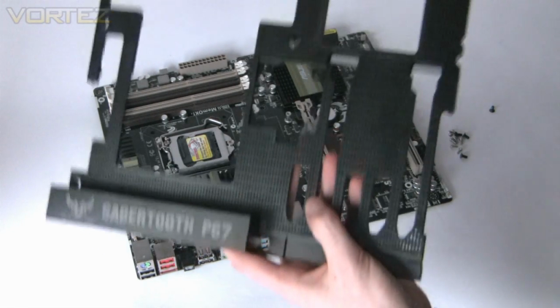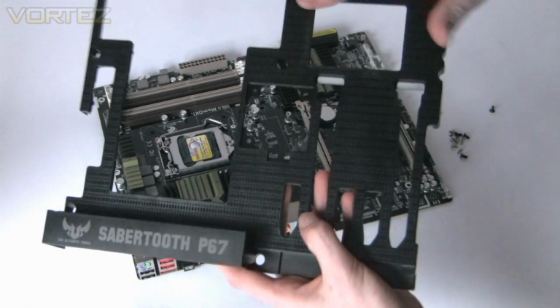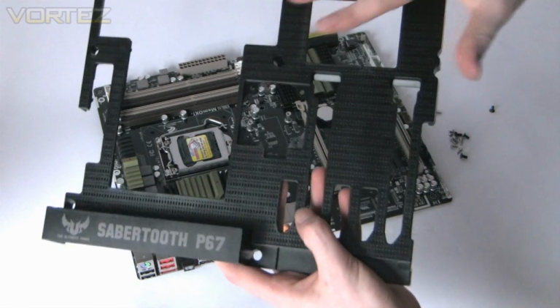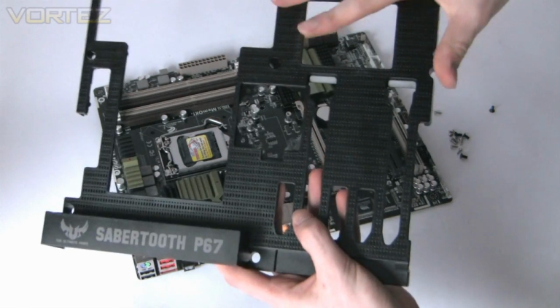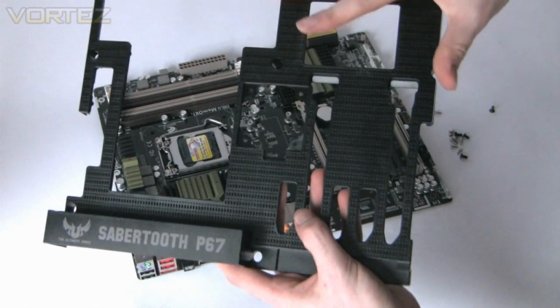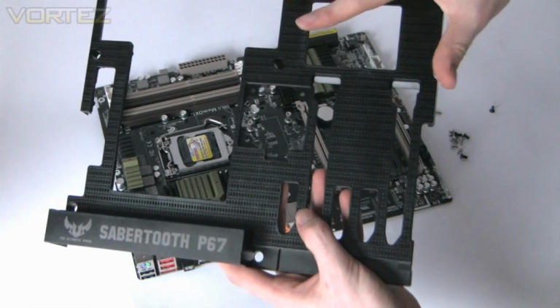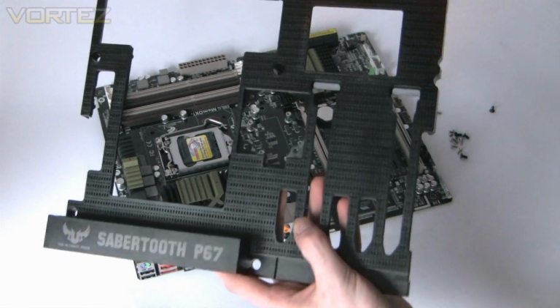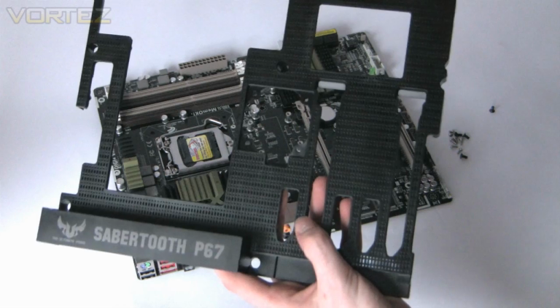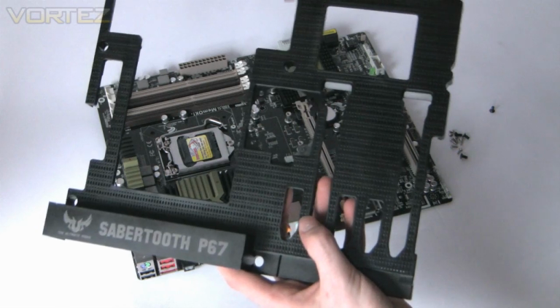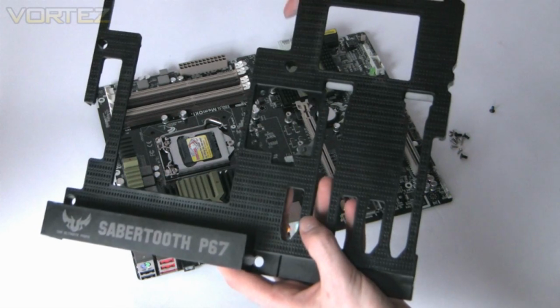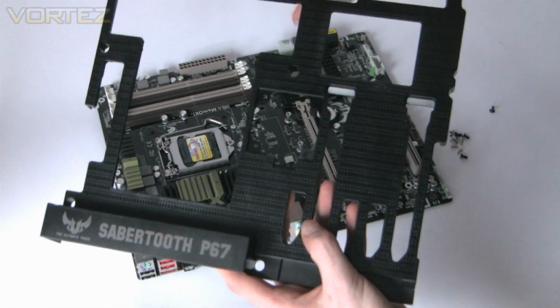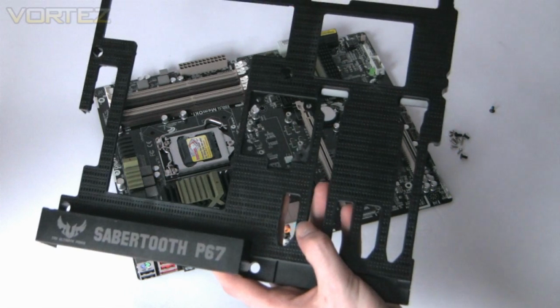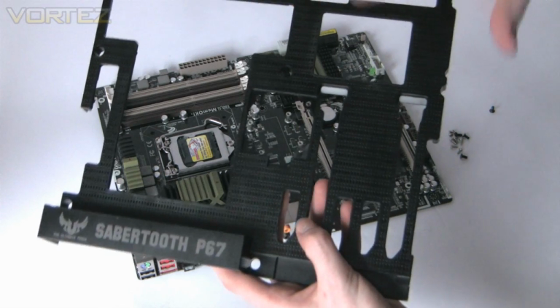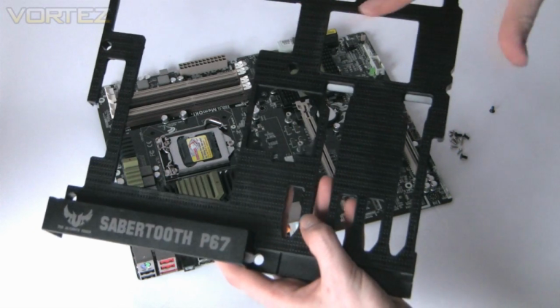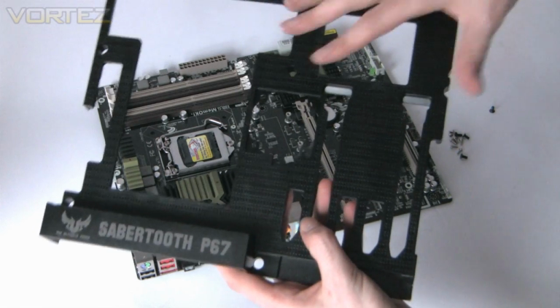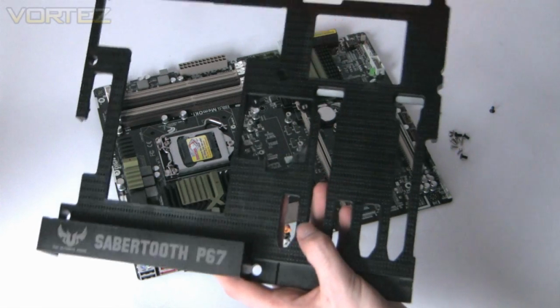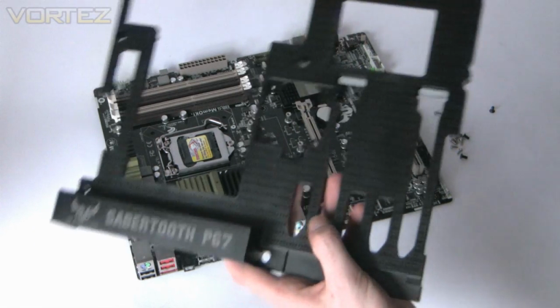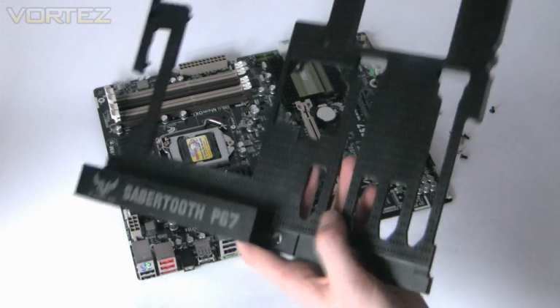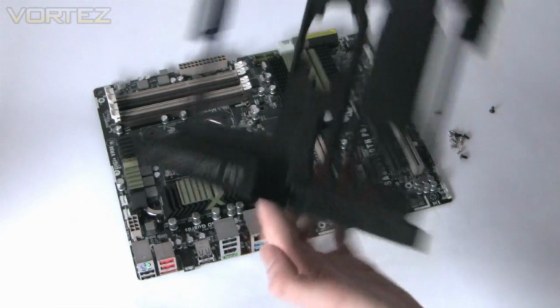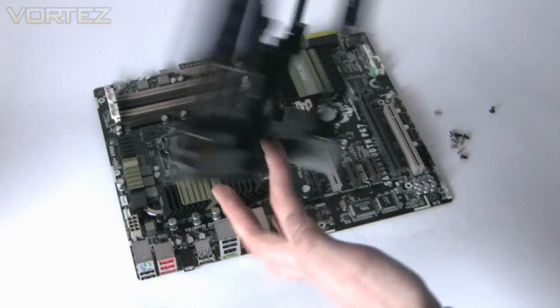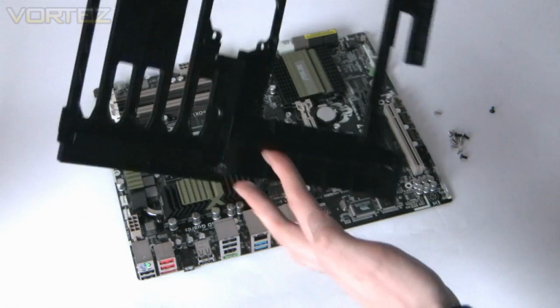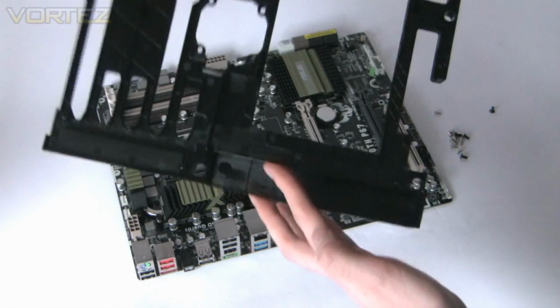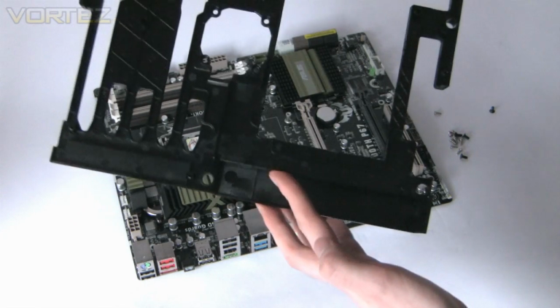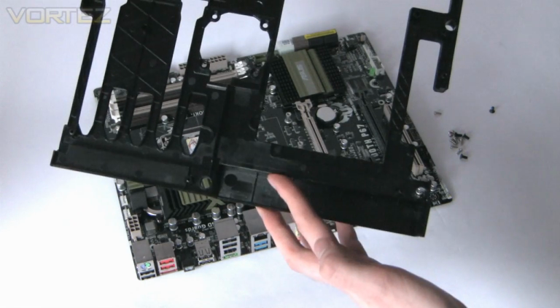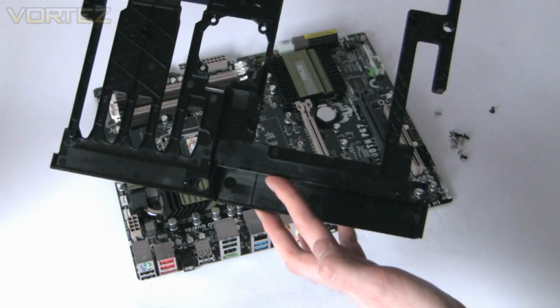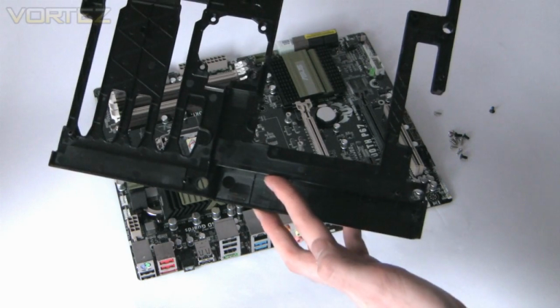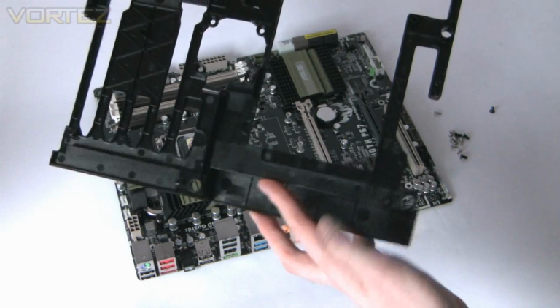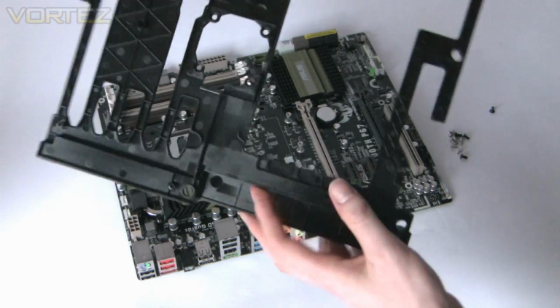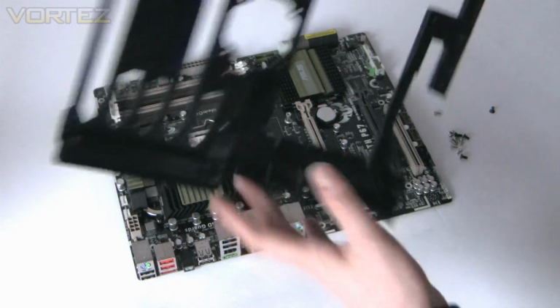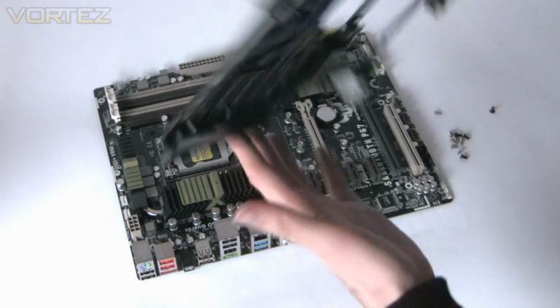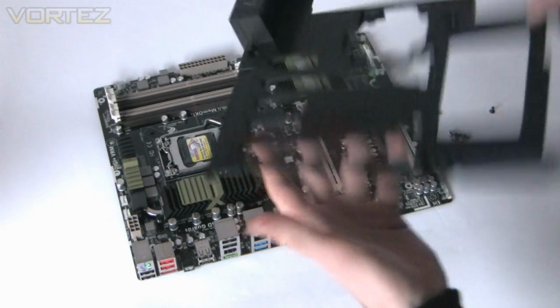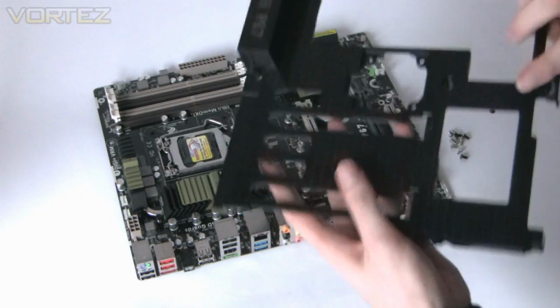Essentially that's just a plastic cover — it gives you extra protection but also improves the airflow.